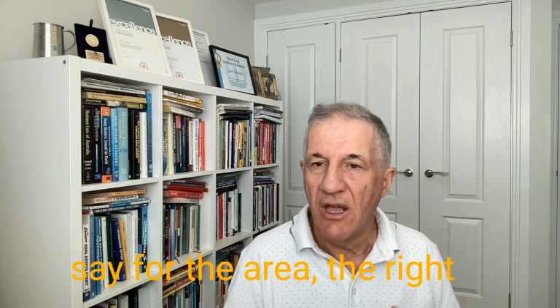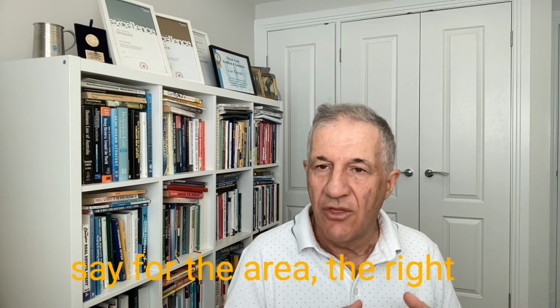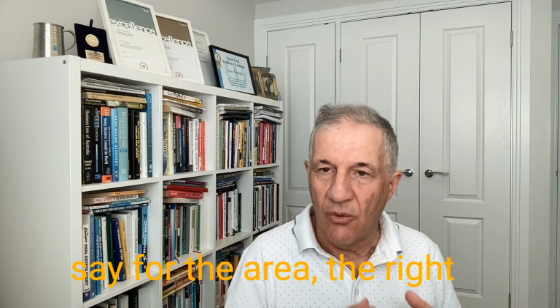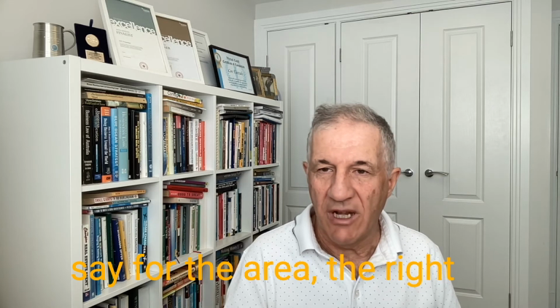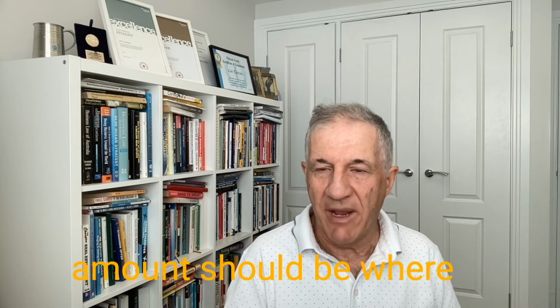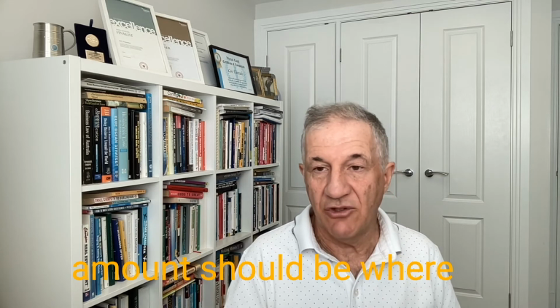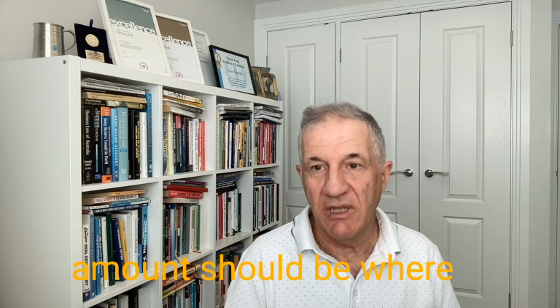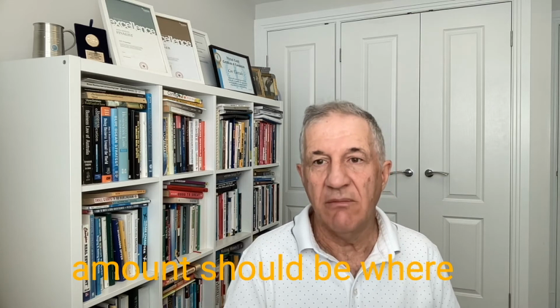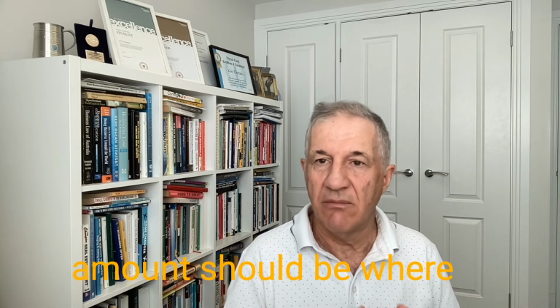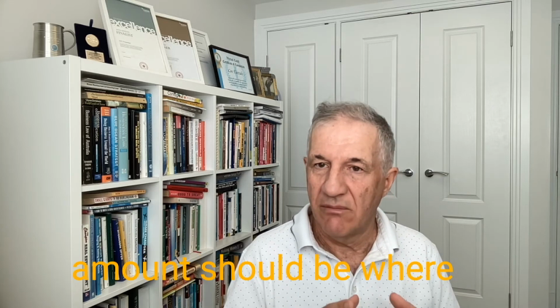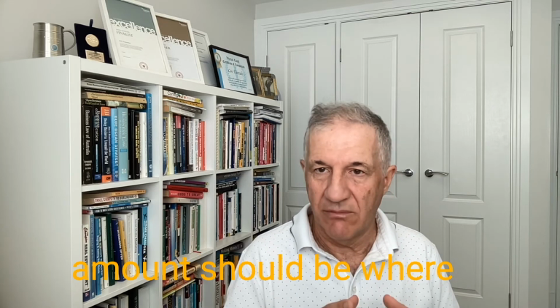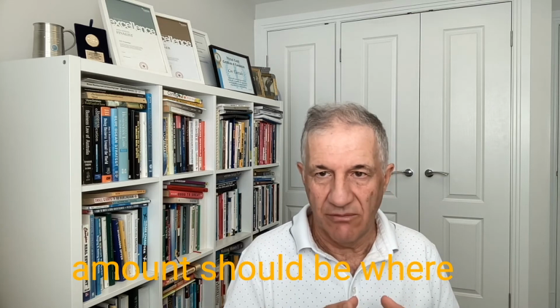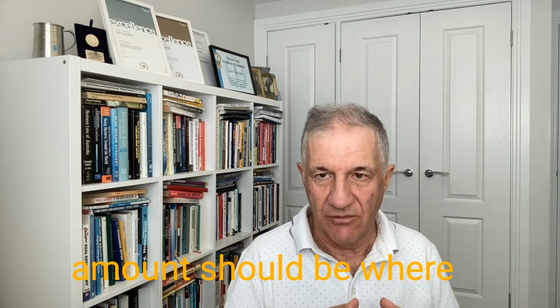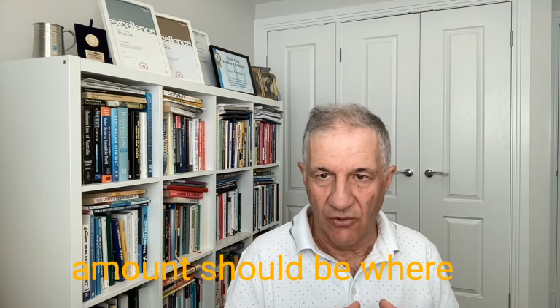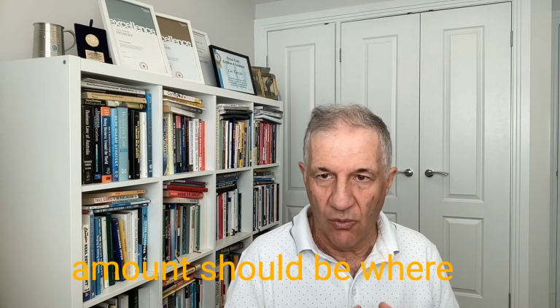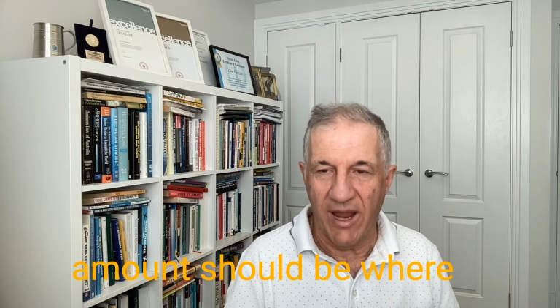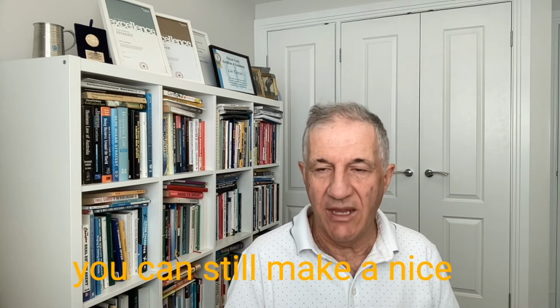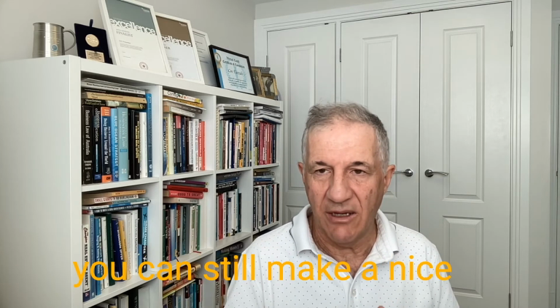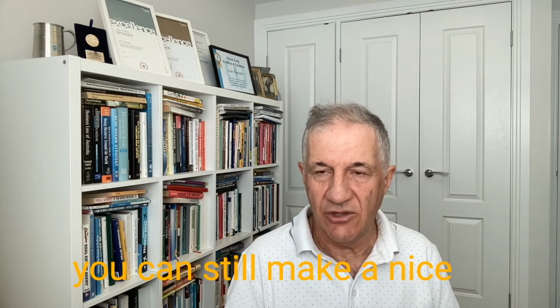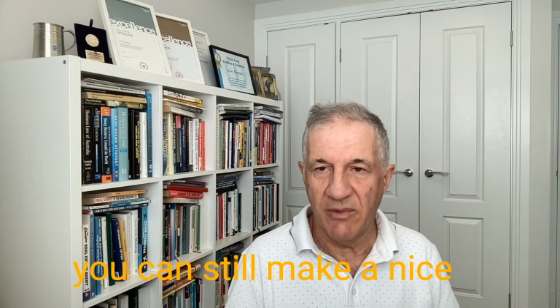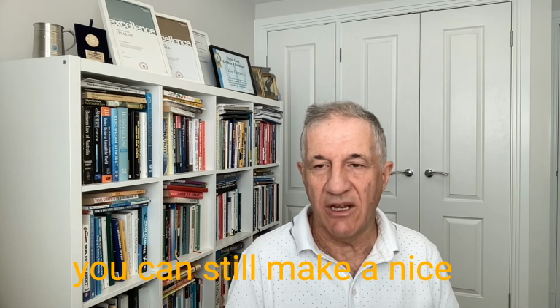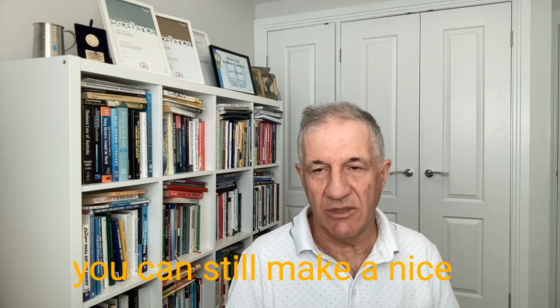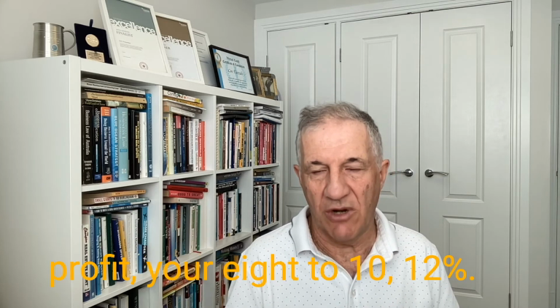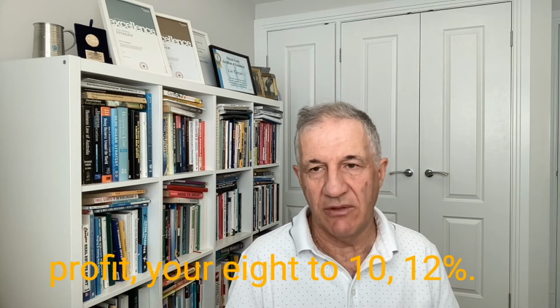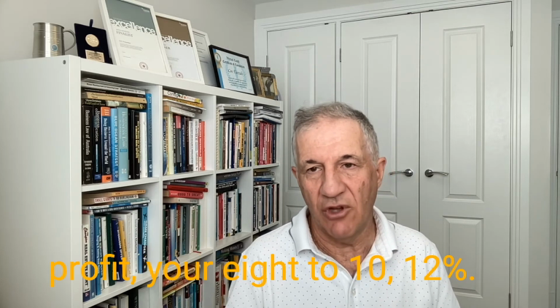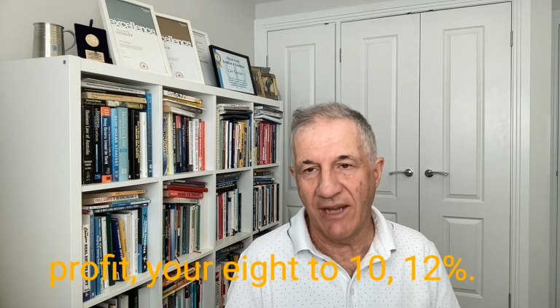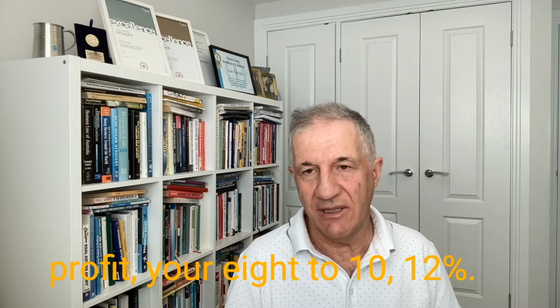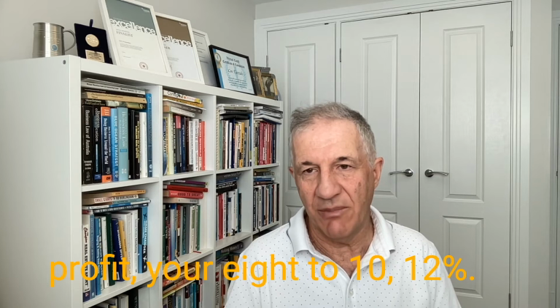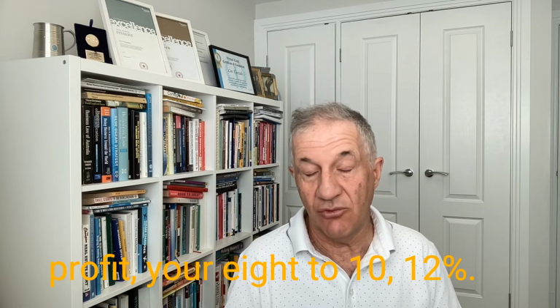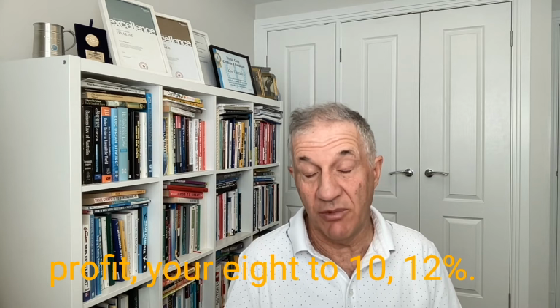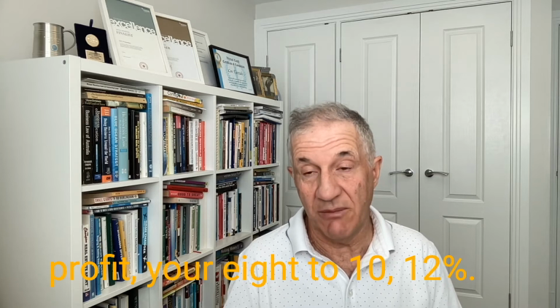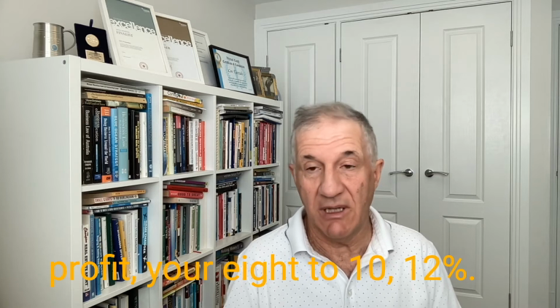The right amount should be where you can still make a nice profit — your 8% to 12% mark.